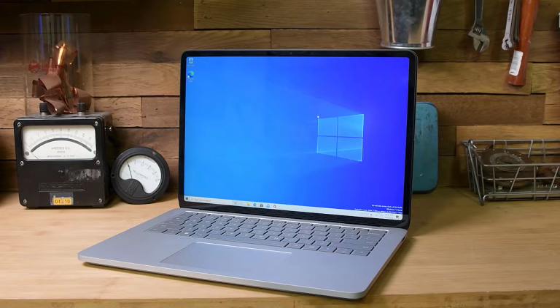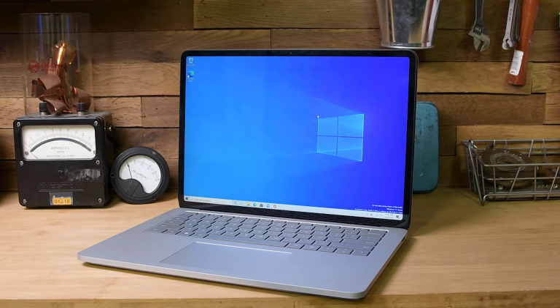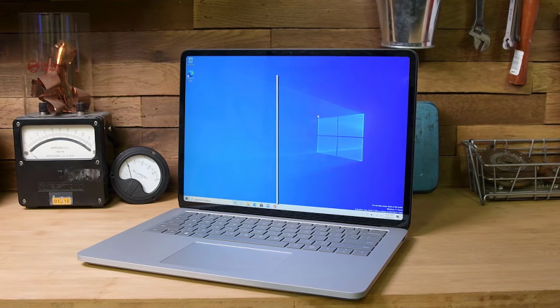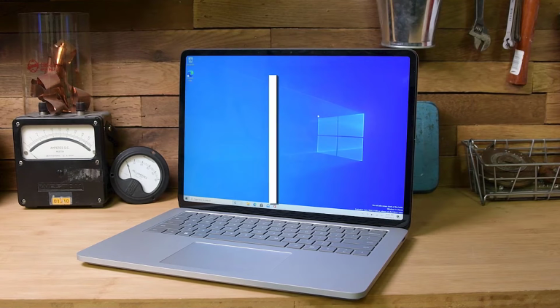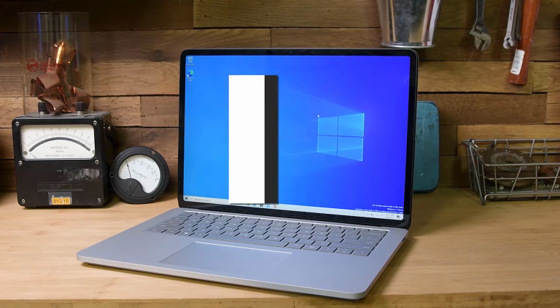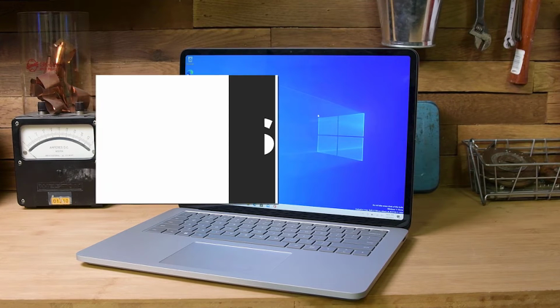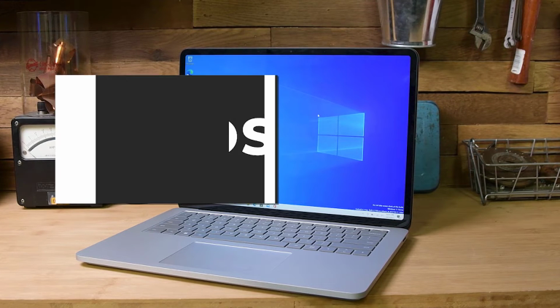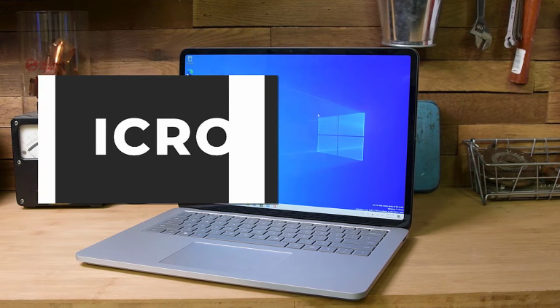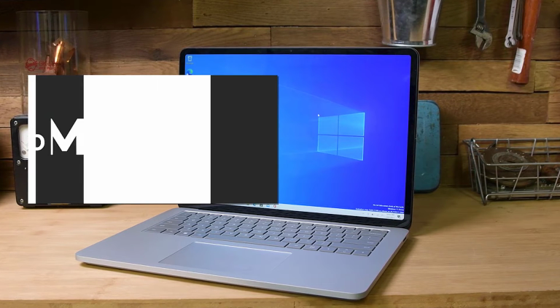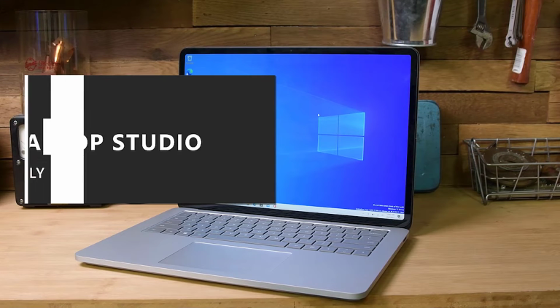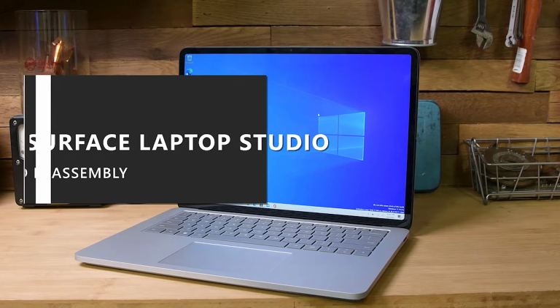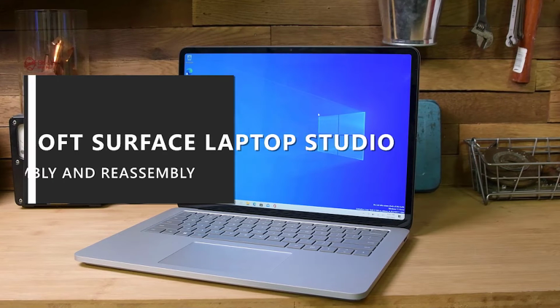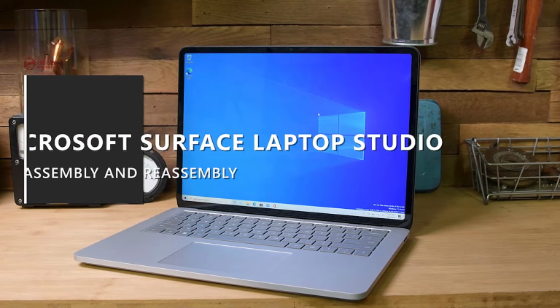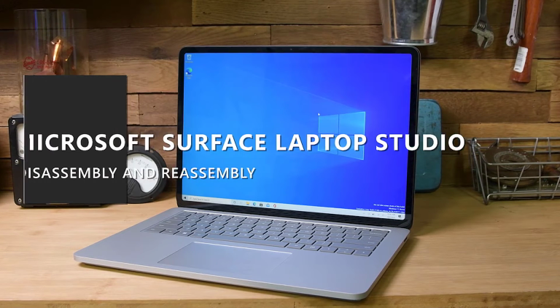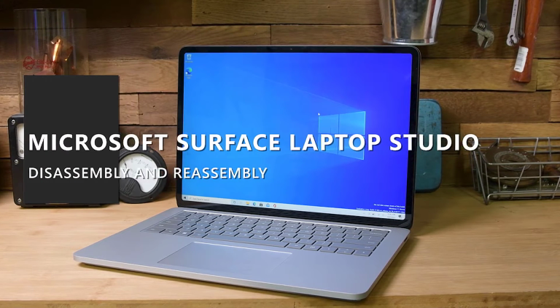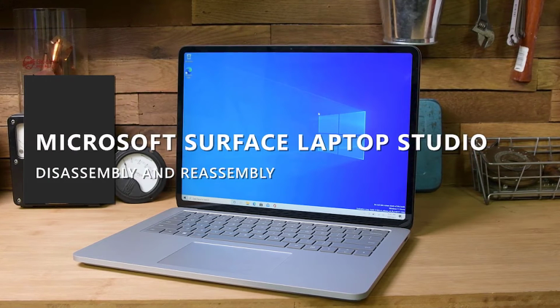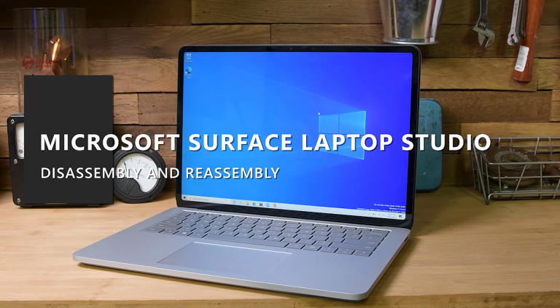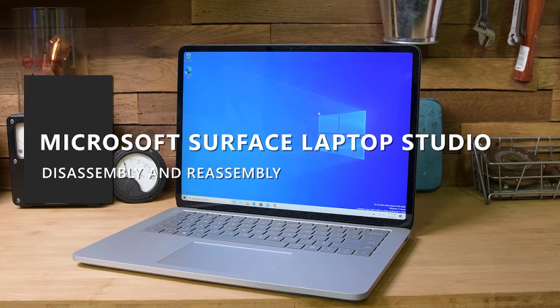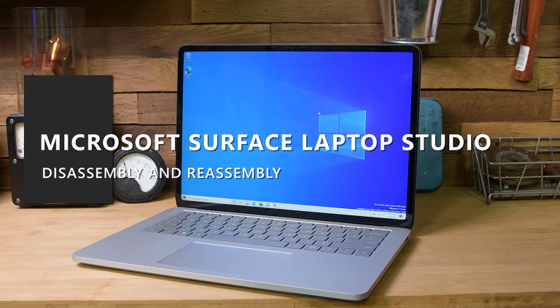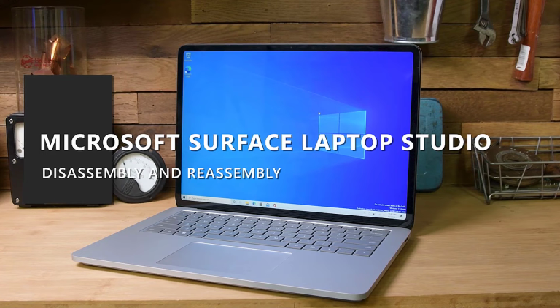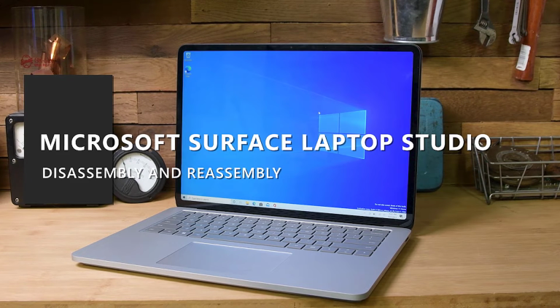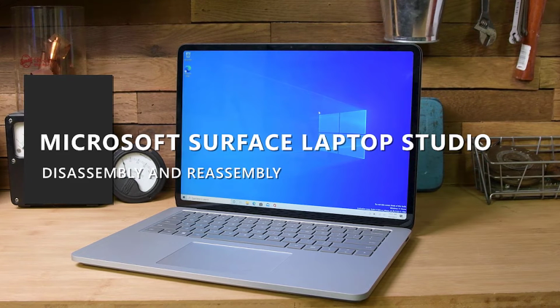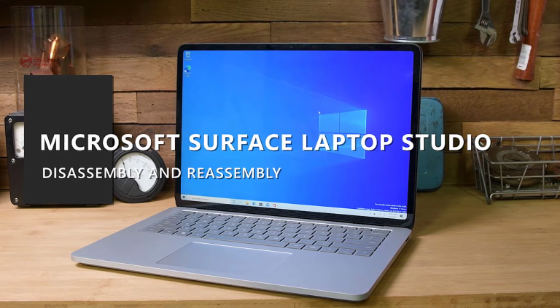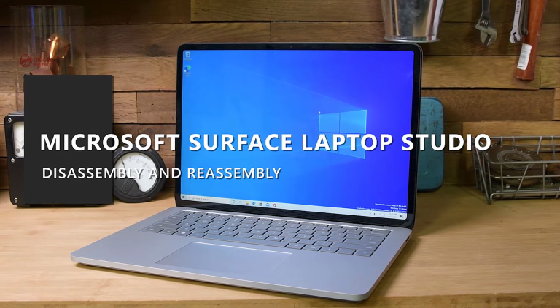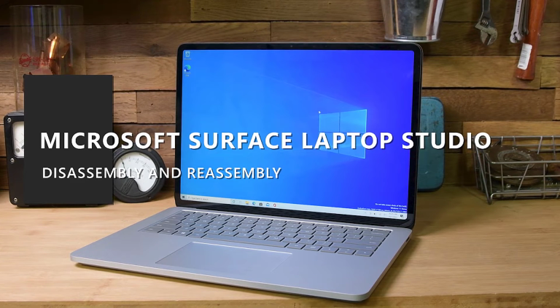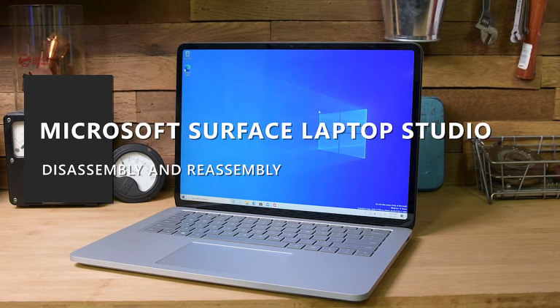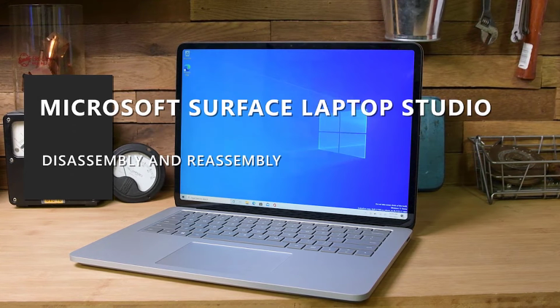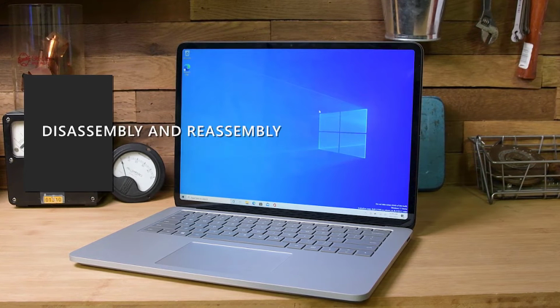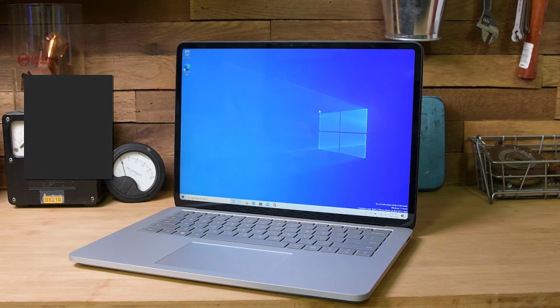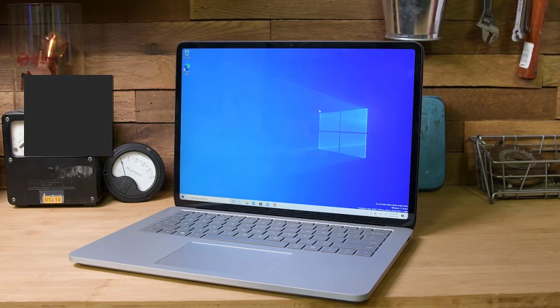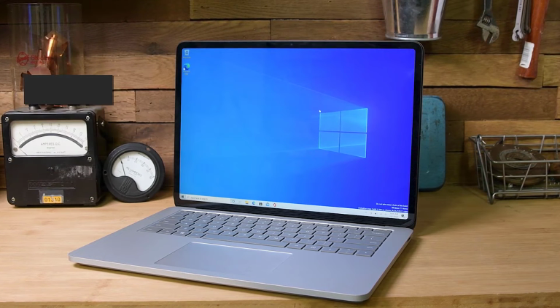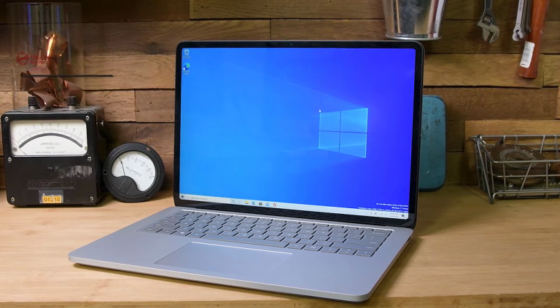This video will walk you through the disassembly and reassembly of the Microsoft Surface Laptop Studio.